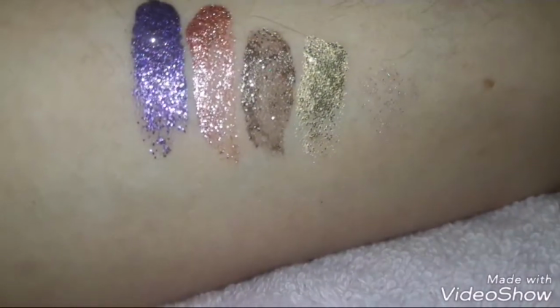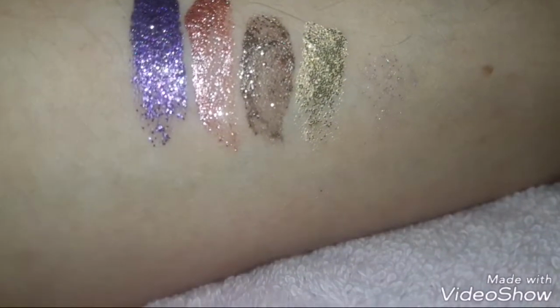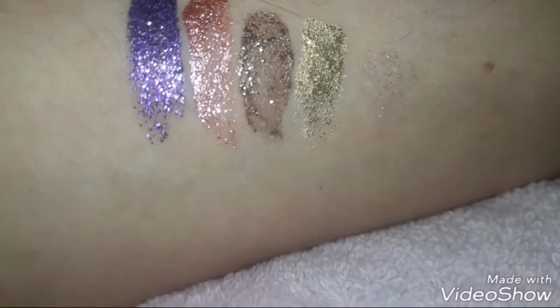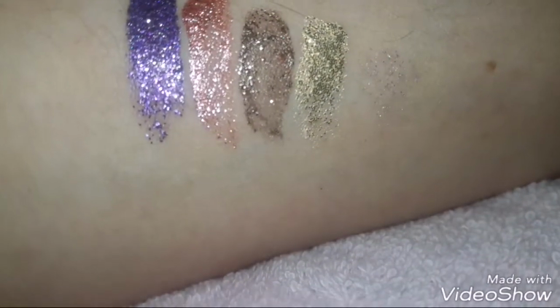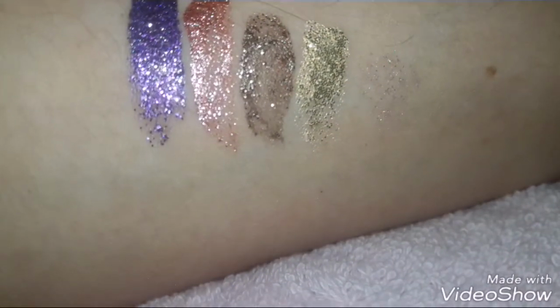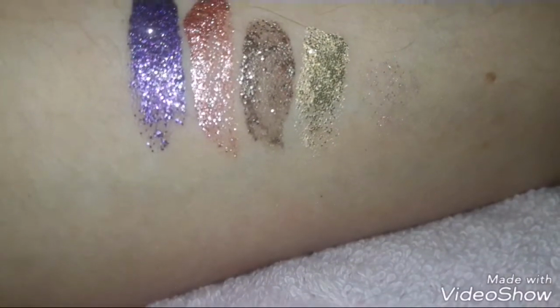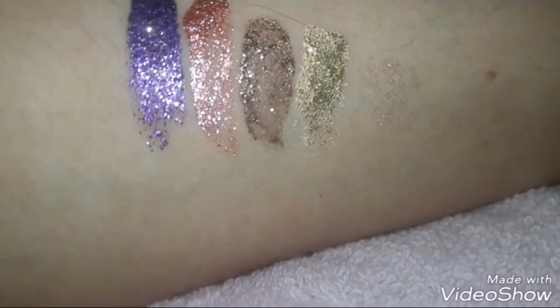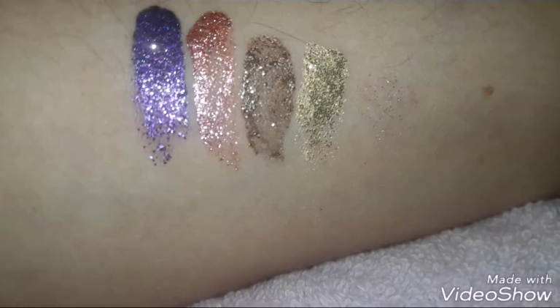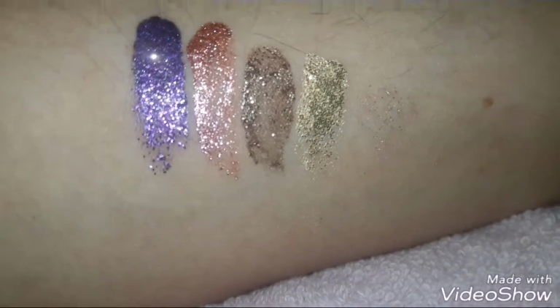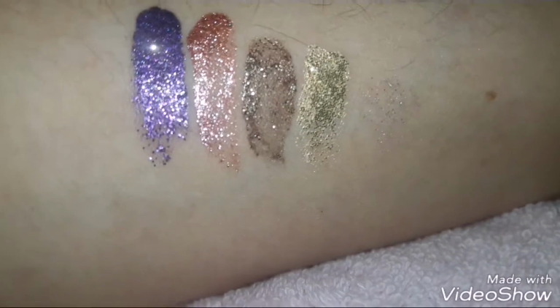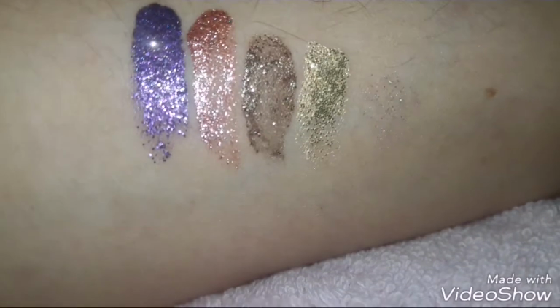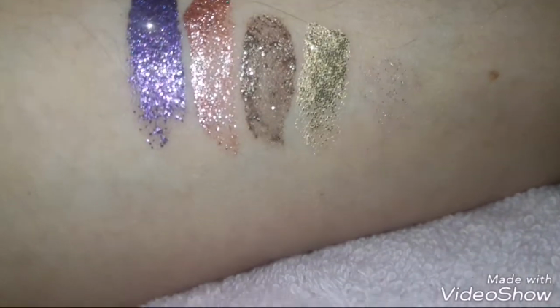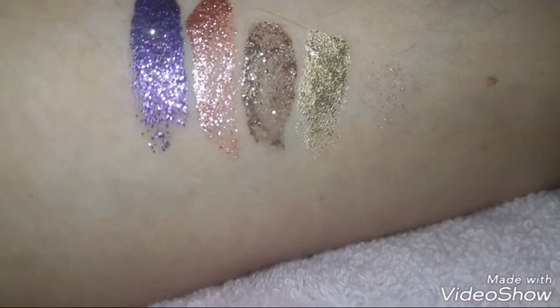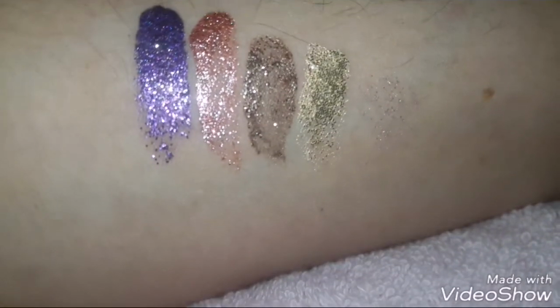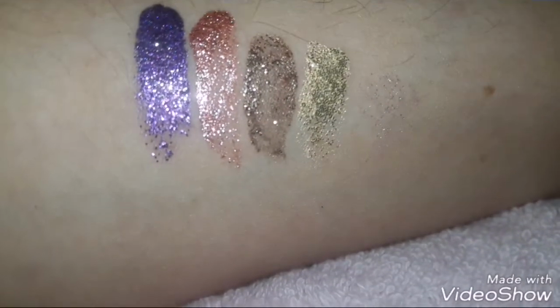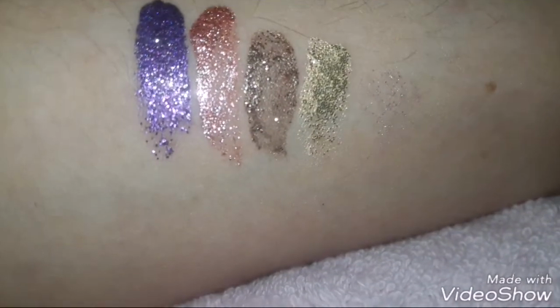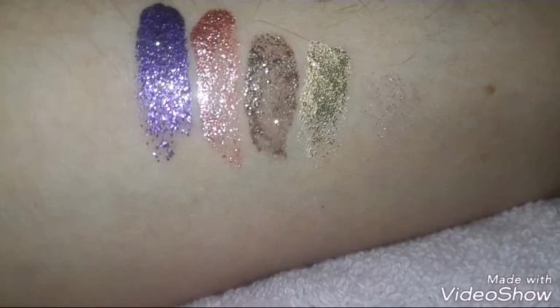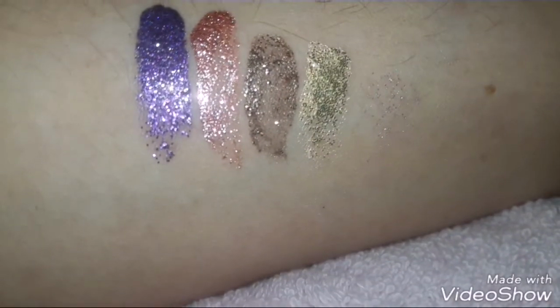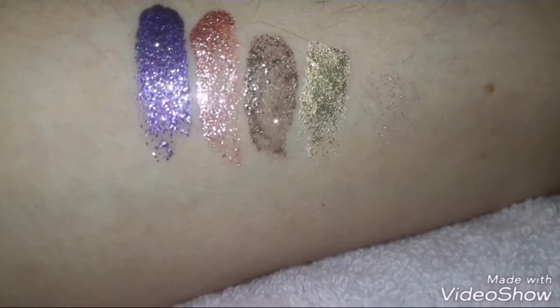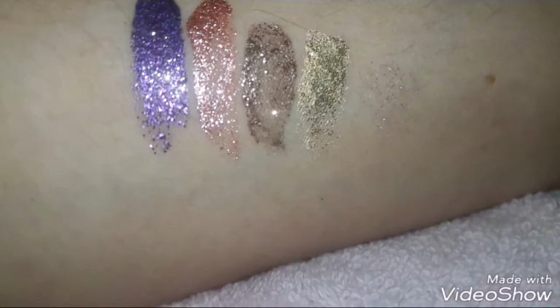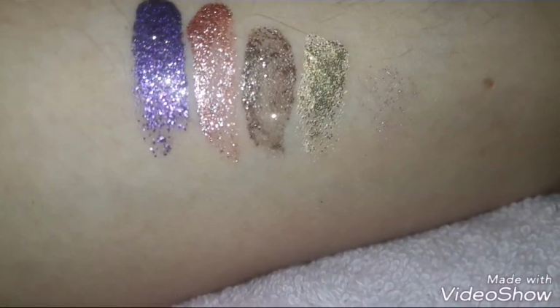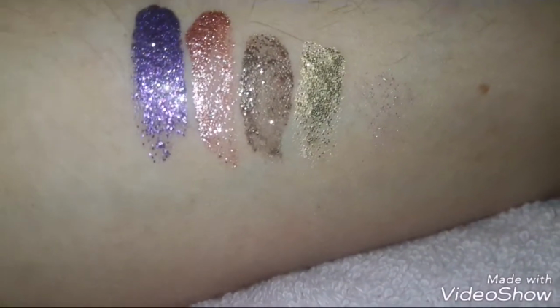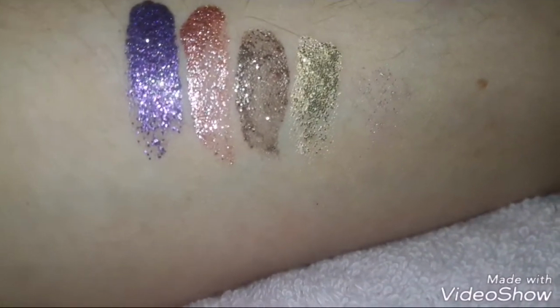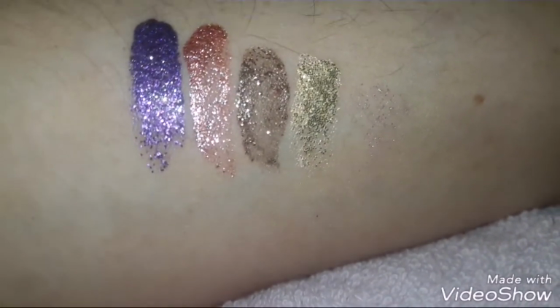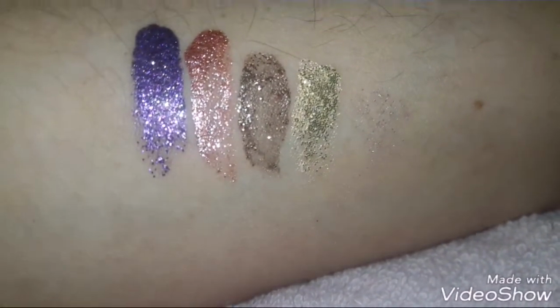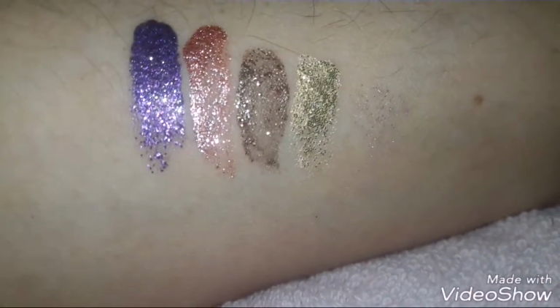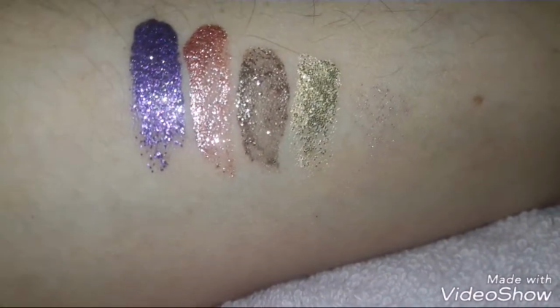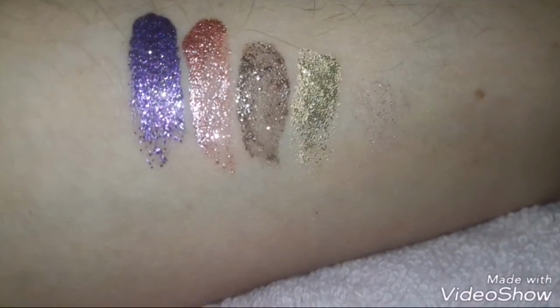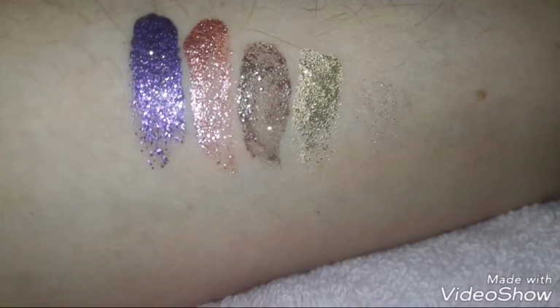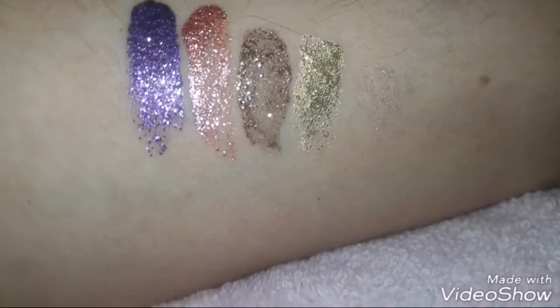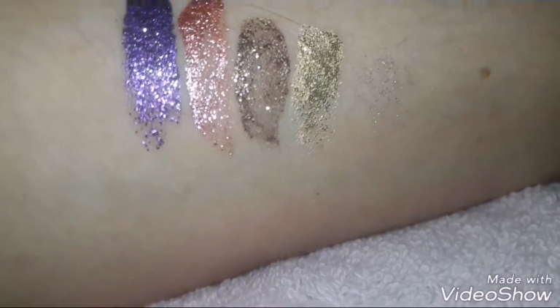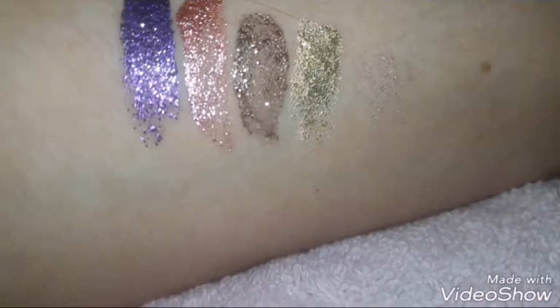If anybody has the Steela ones and would like to compare them, that'd be awesome. But these again are only $4.99 a piece. Thanks for watching!